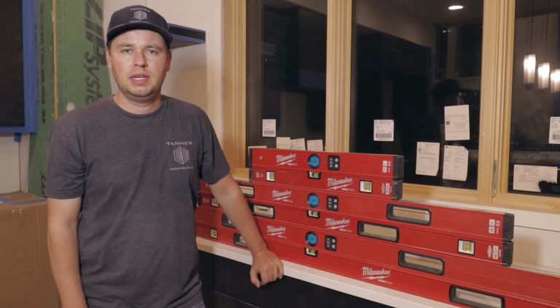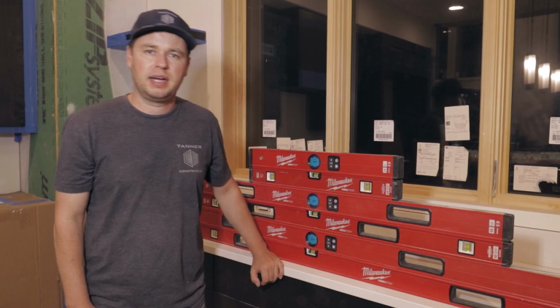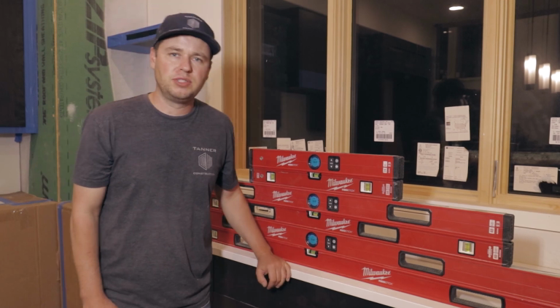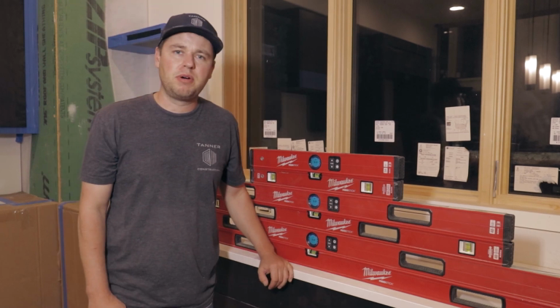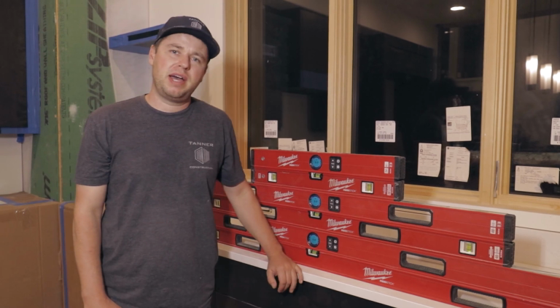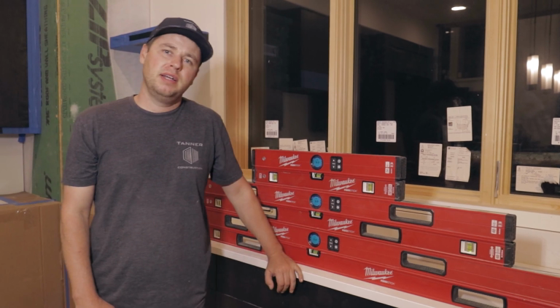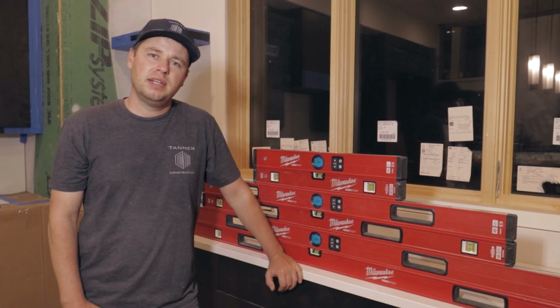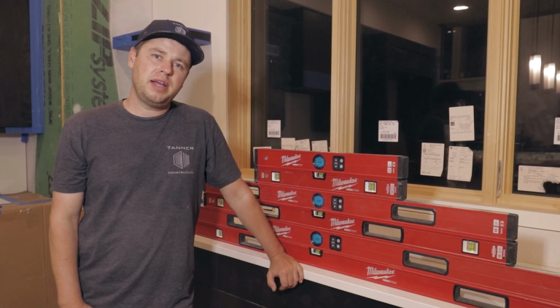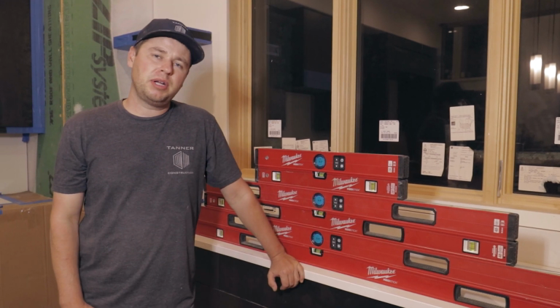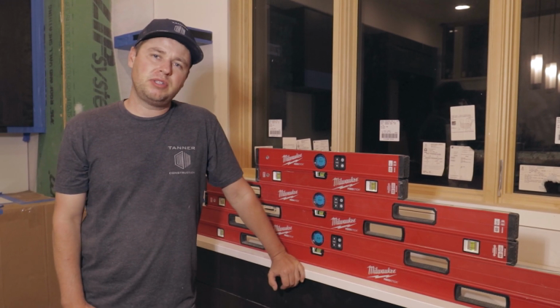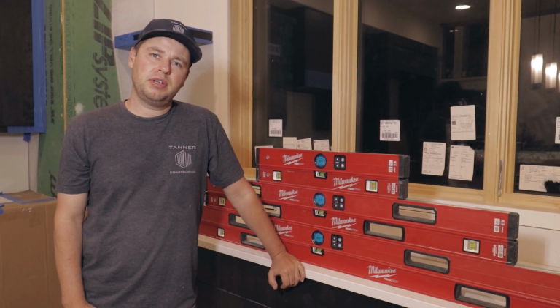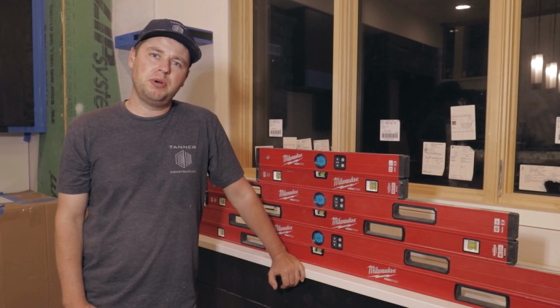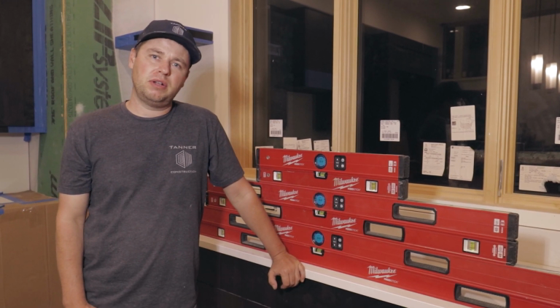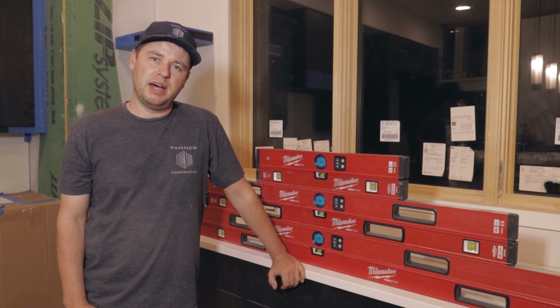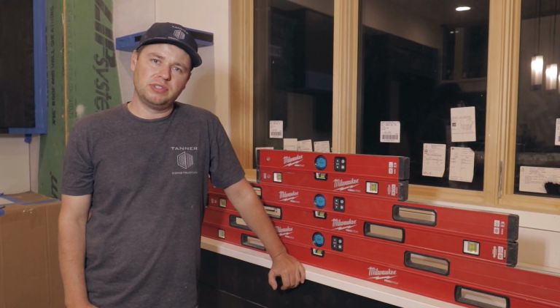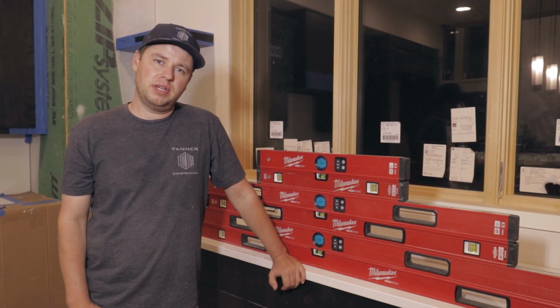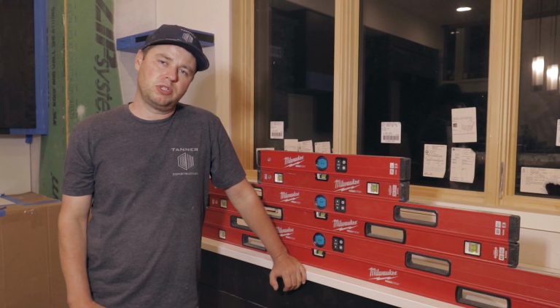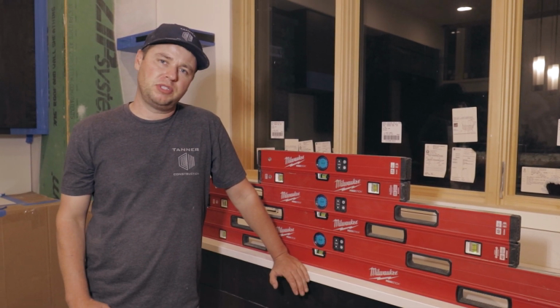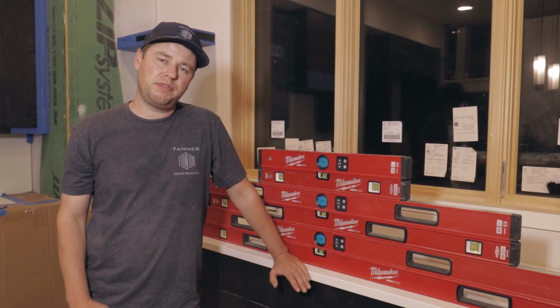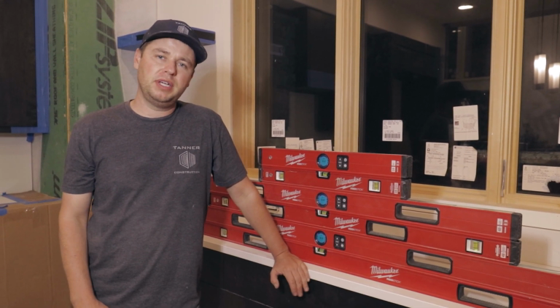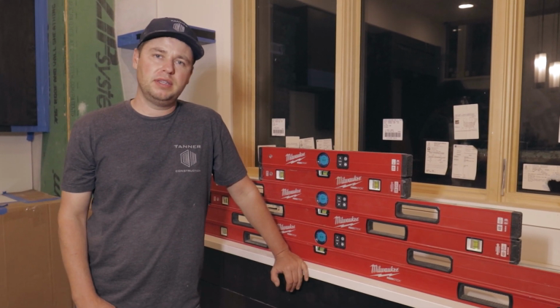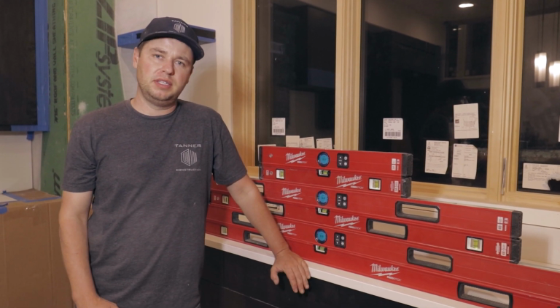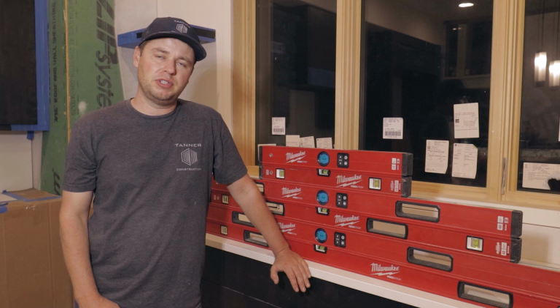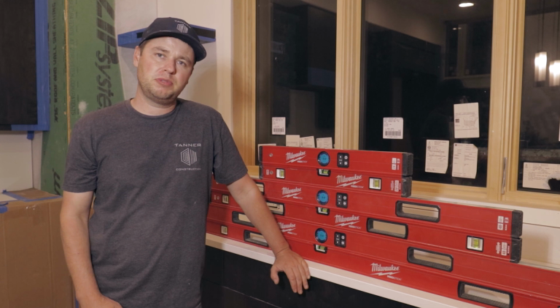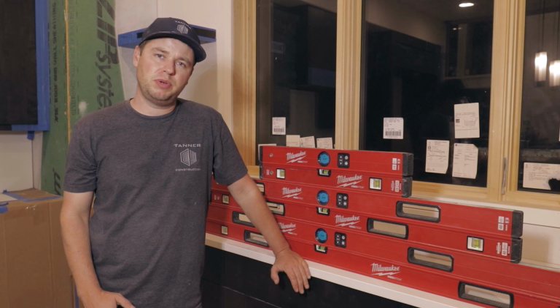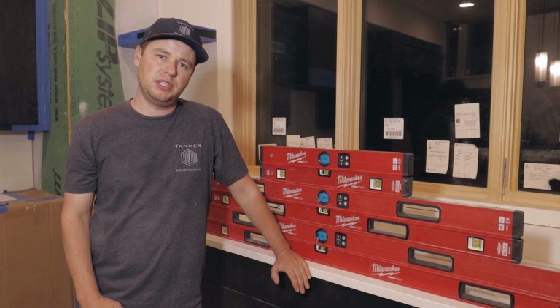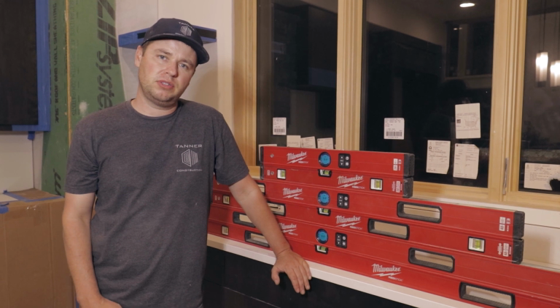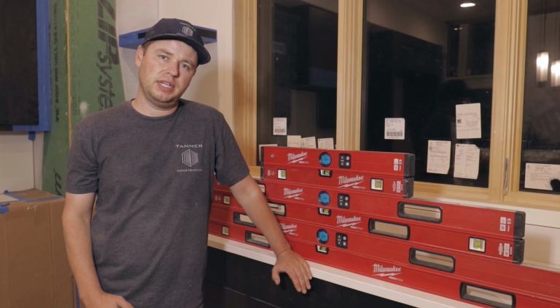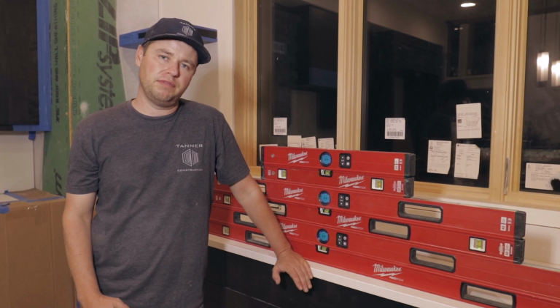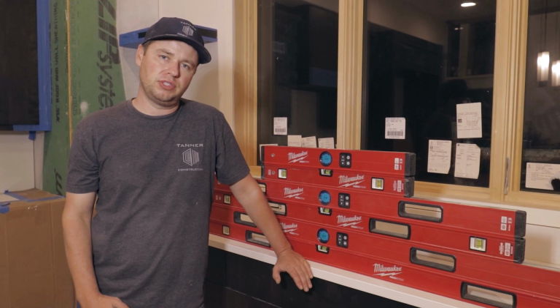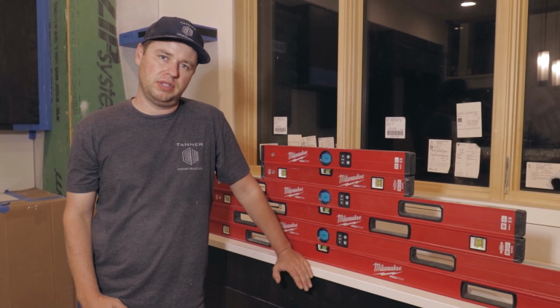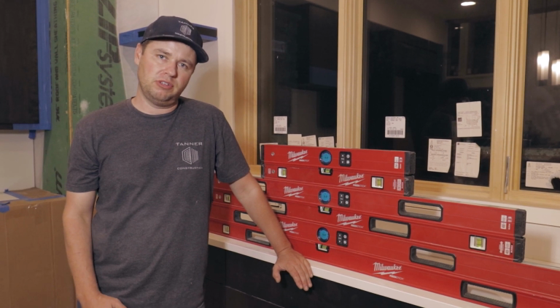Hi guys, welcome back. Today I'm going to be talking to you about levels, and more specifically, the differences between digital and conventional levels.